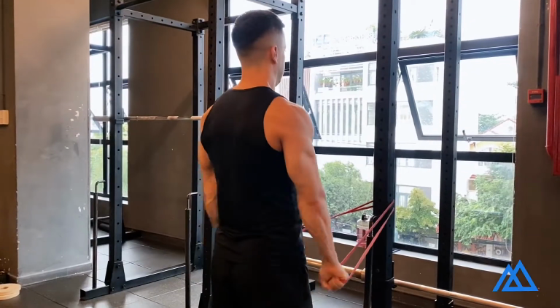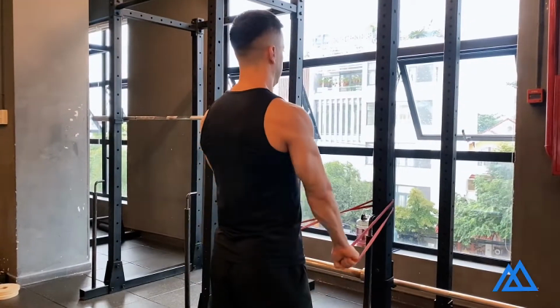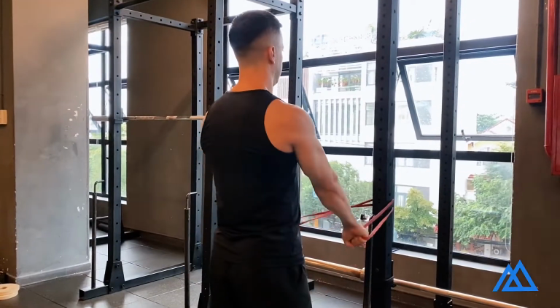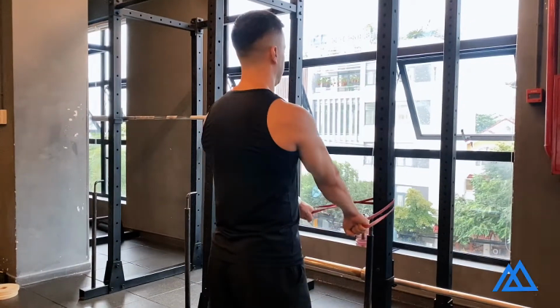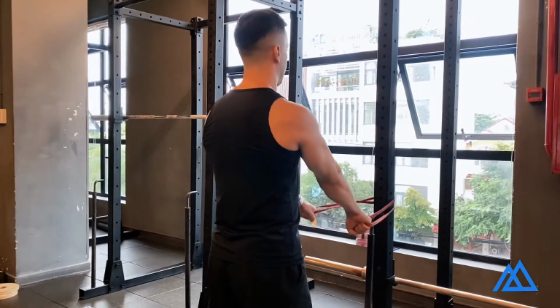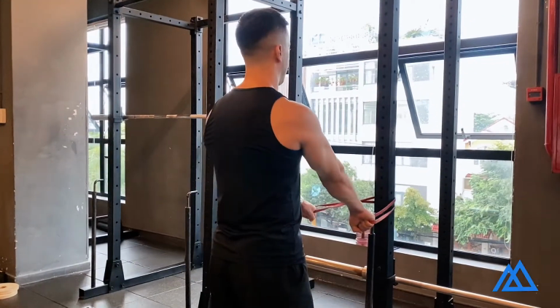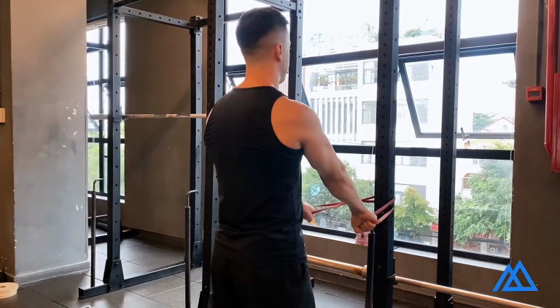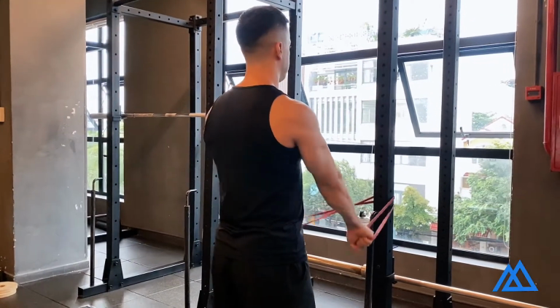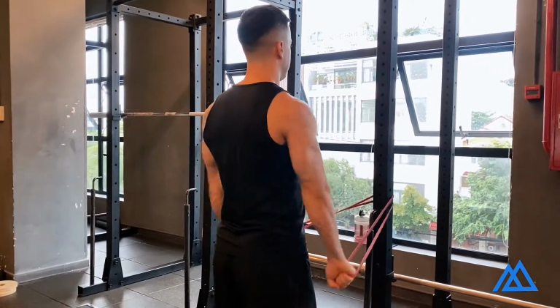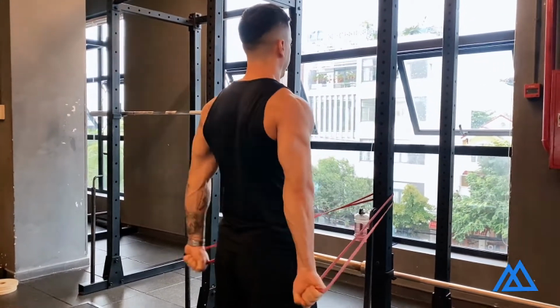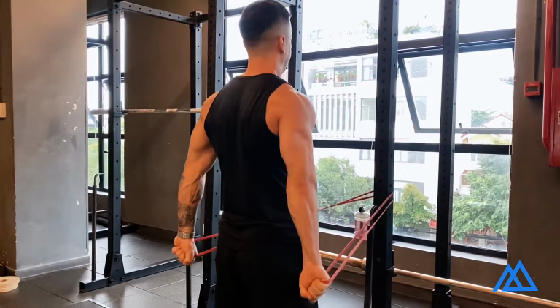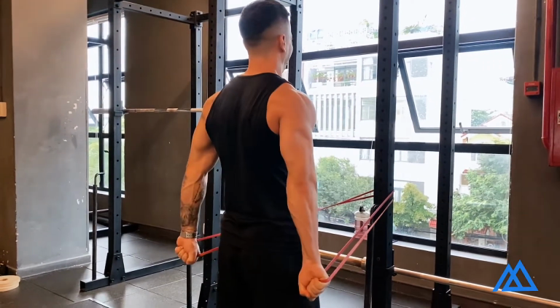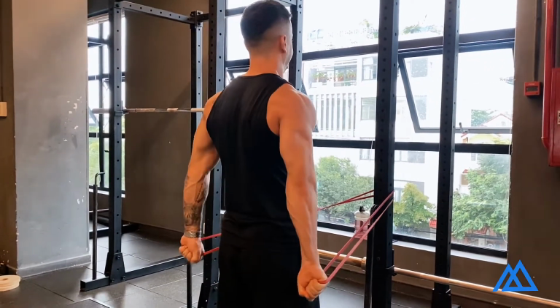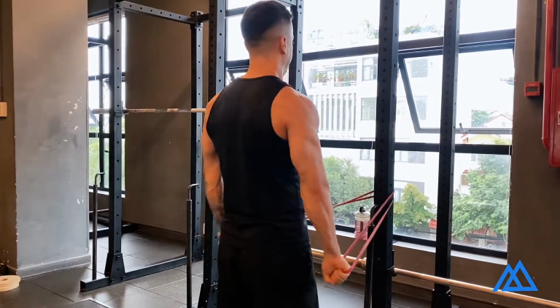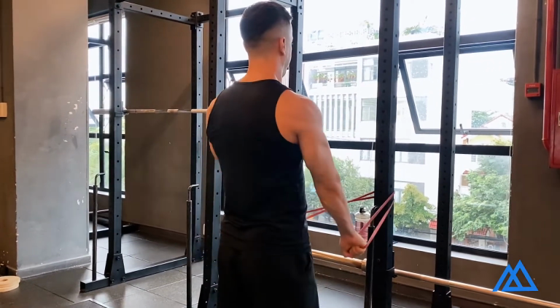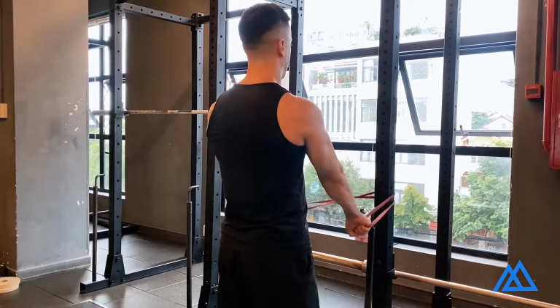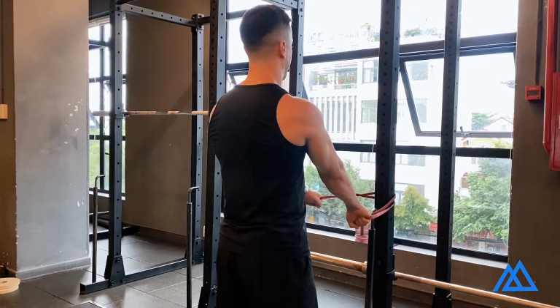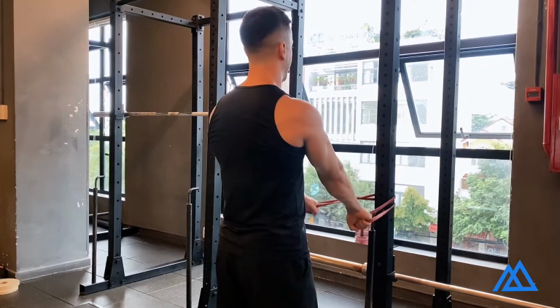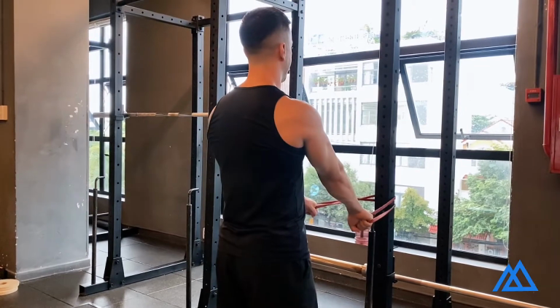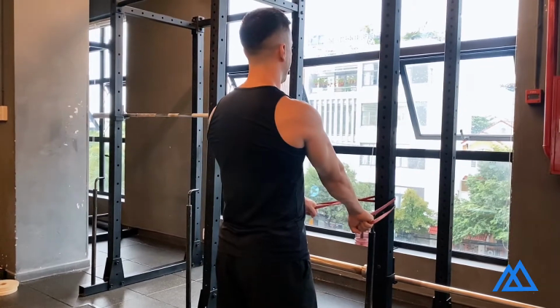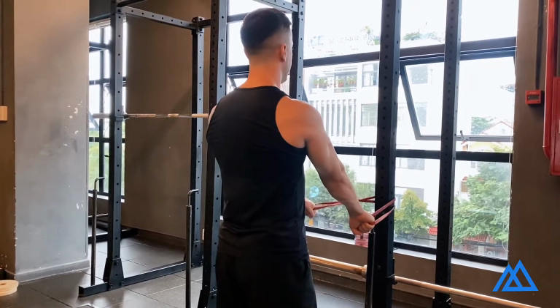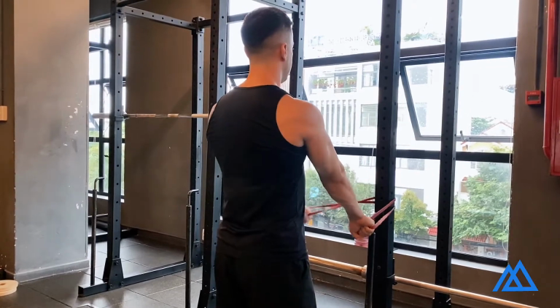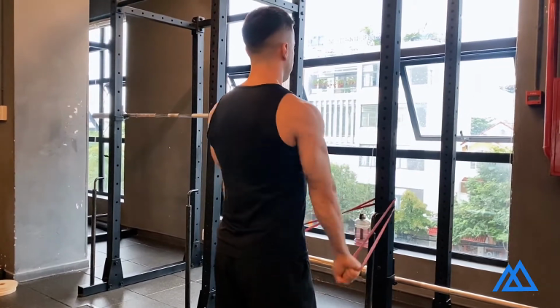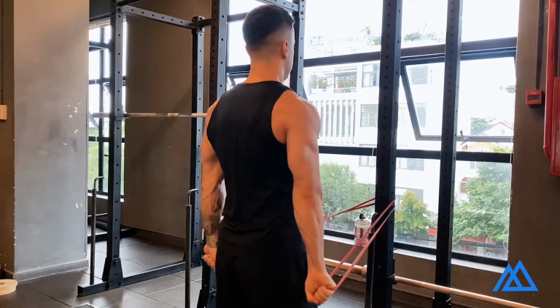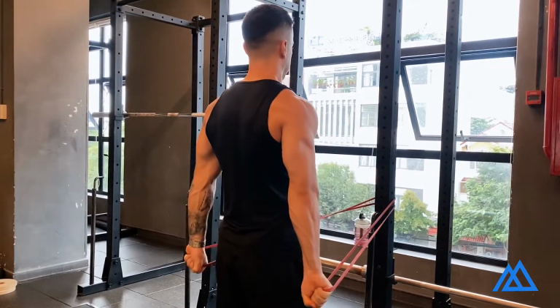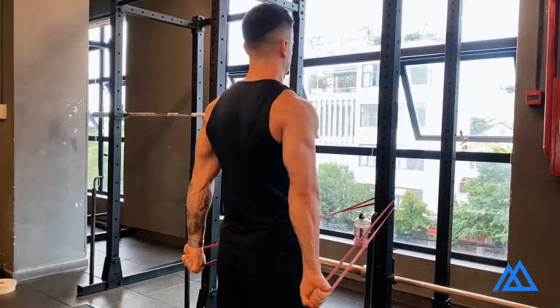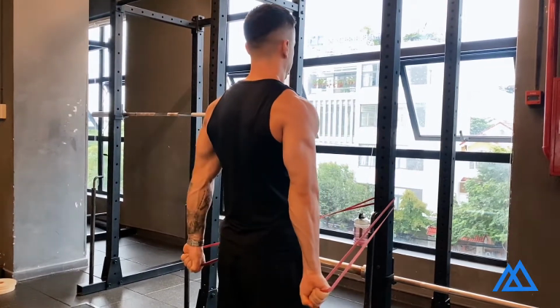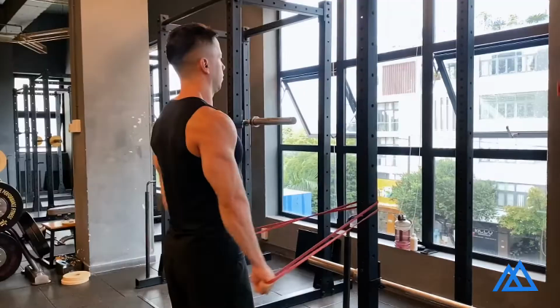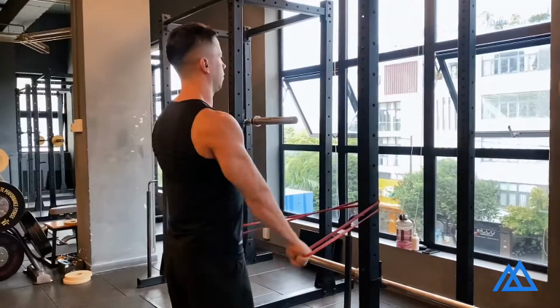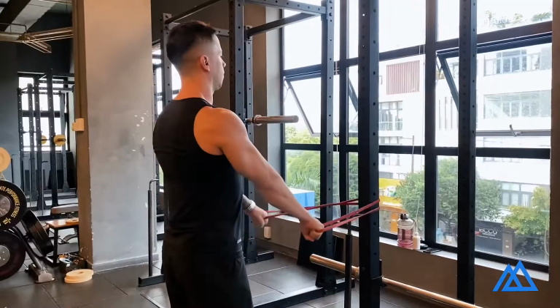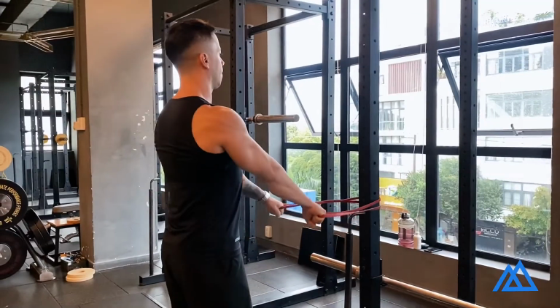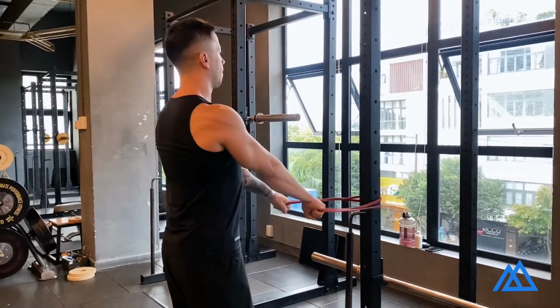You should be able to bring your arms behind your body. If you can do this, step closer or change the band to a lighter one.